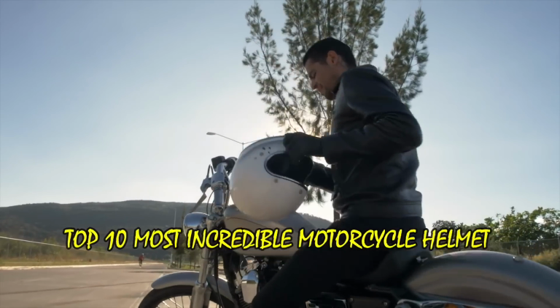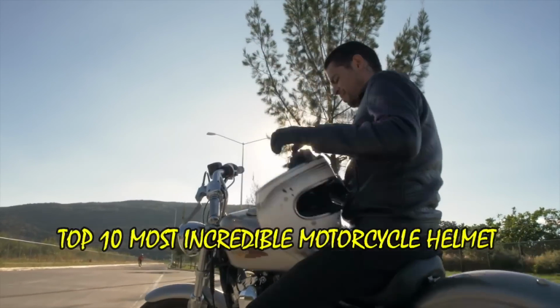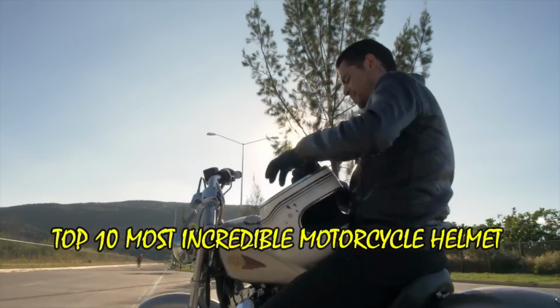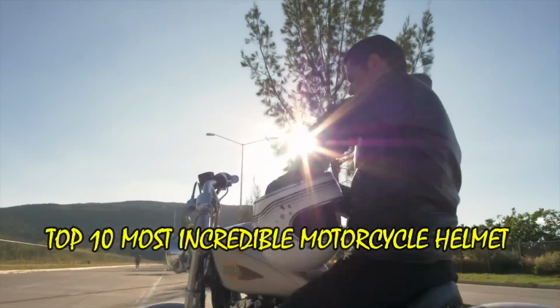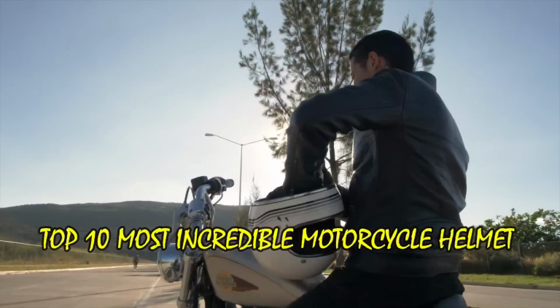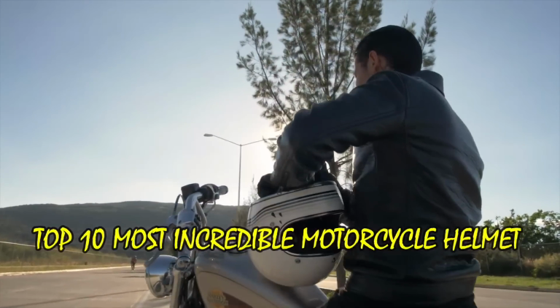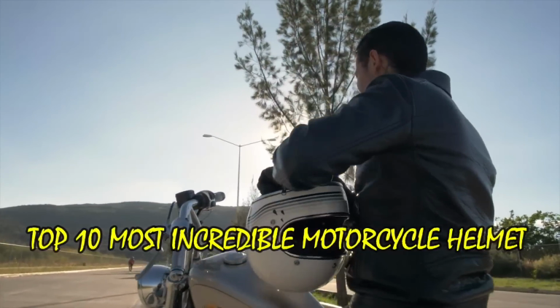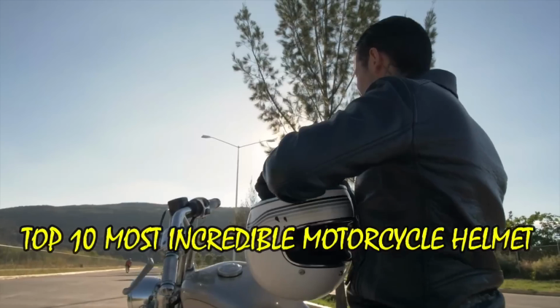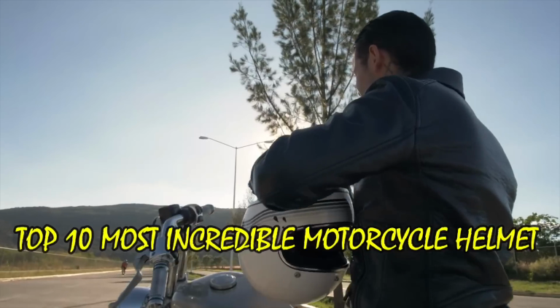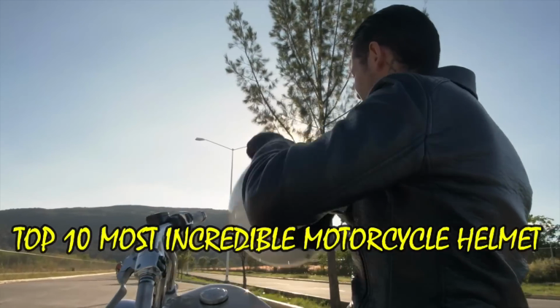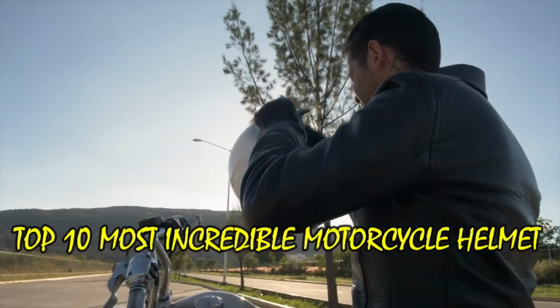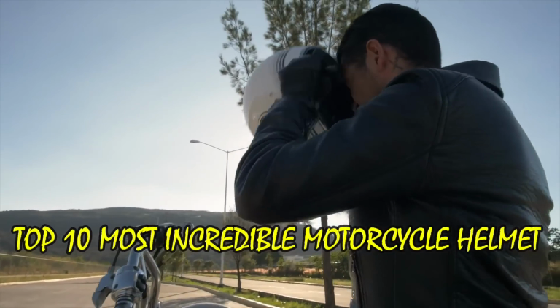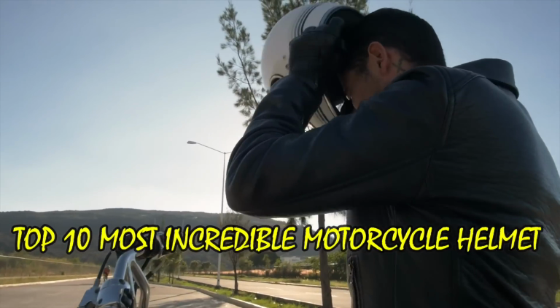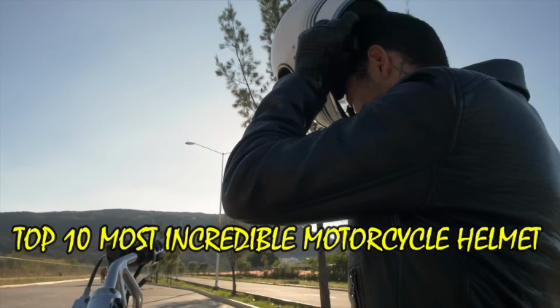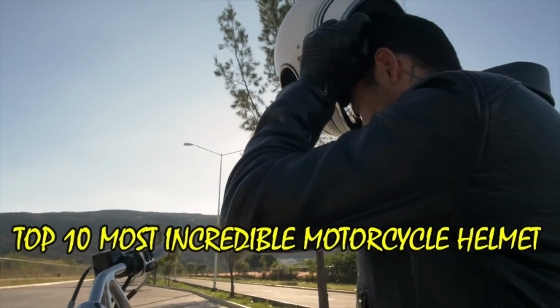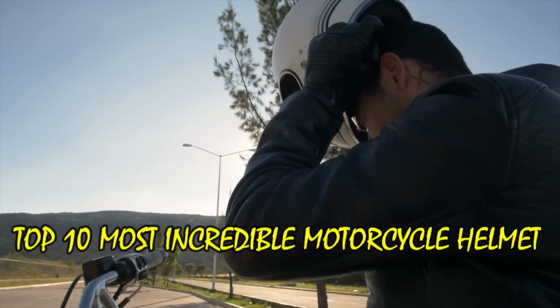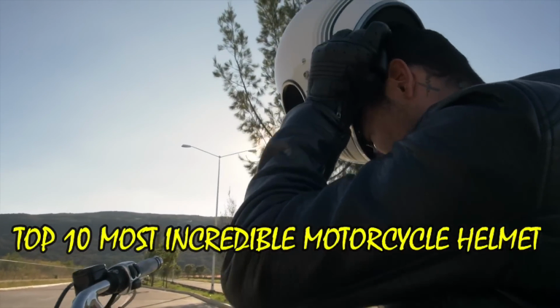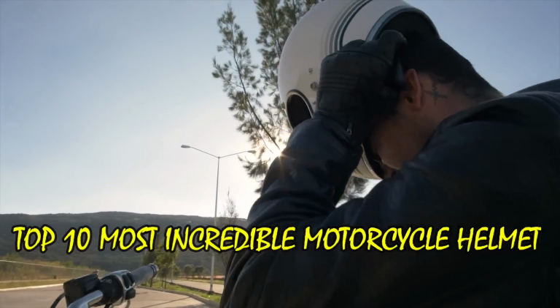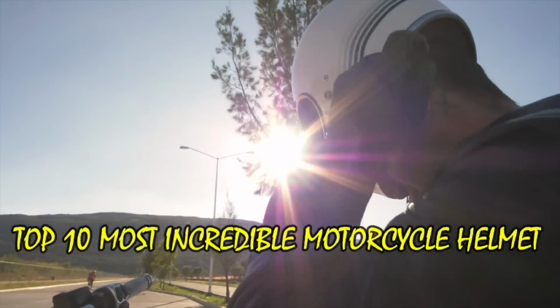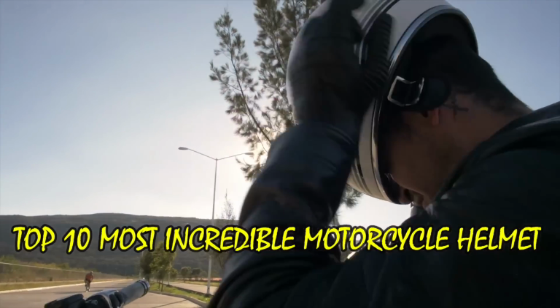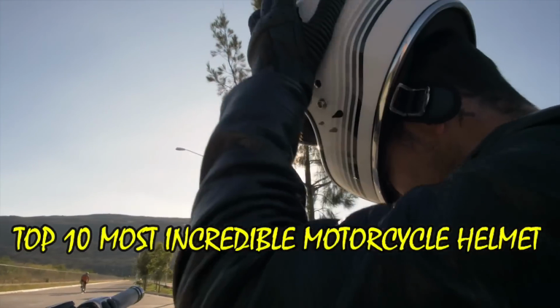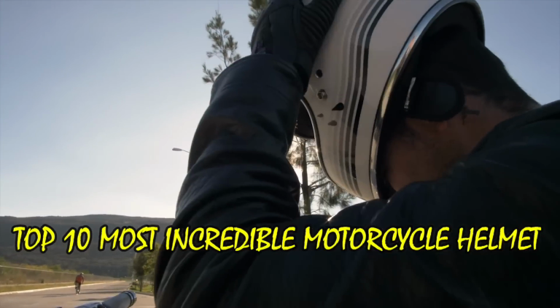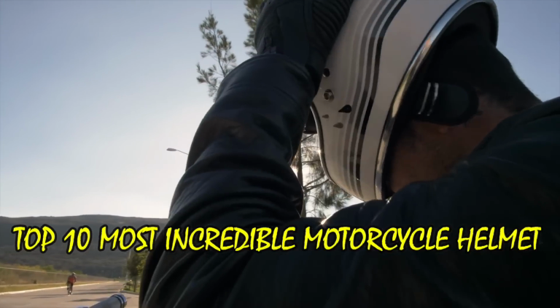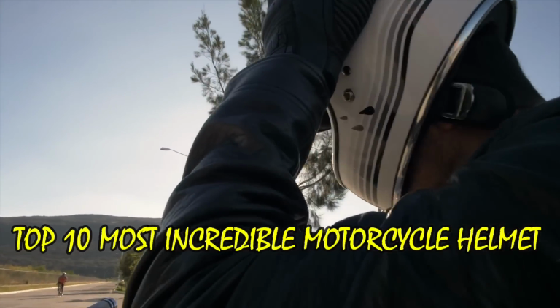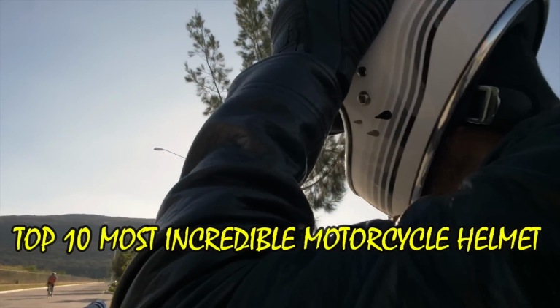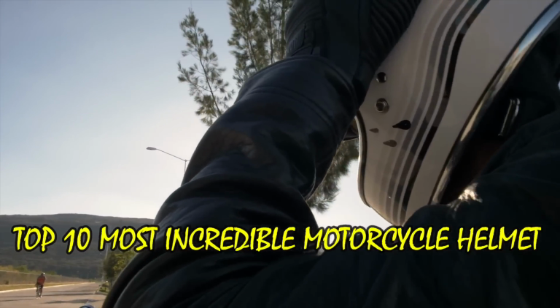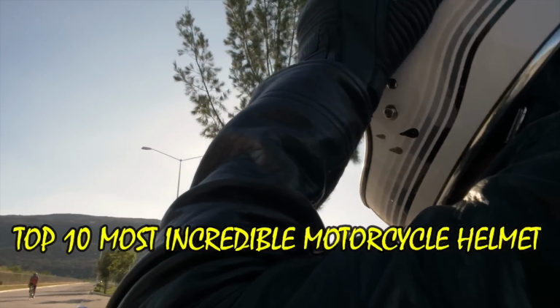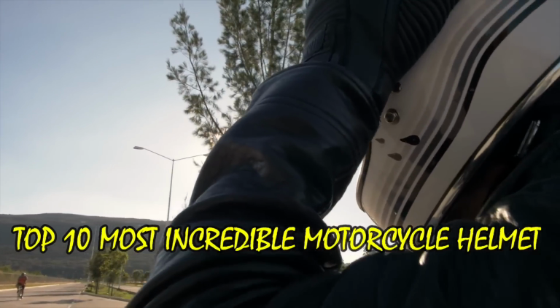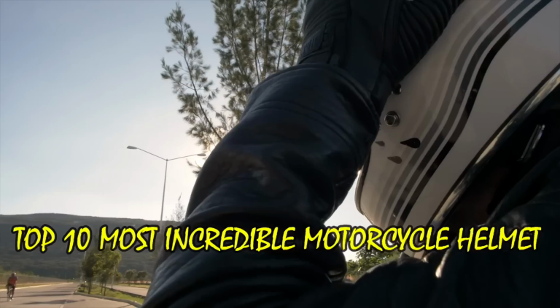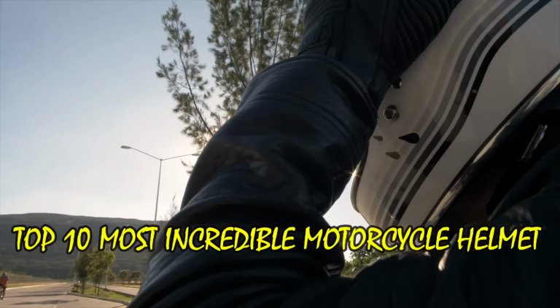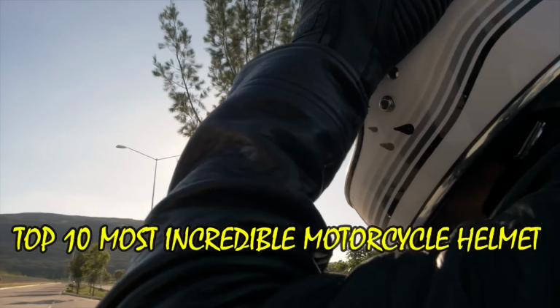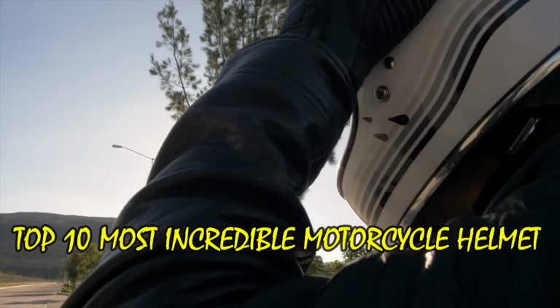Welcome to my channel! Today, we bring you the list of 10 incredible motorcycle helmets that are next level.